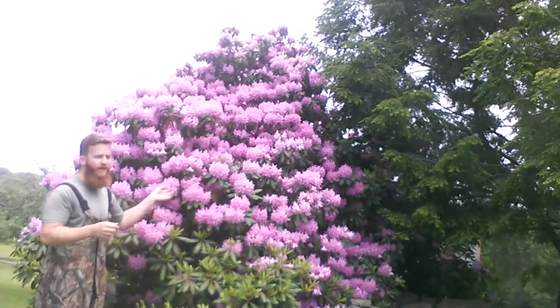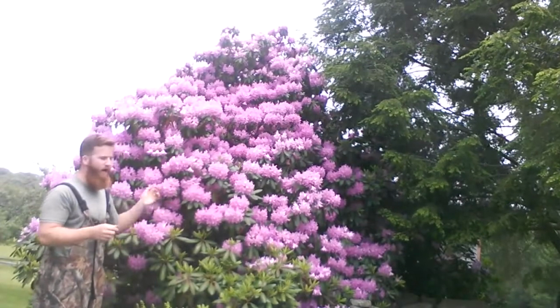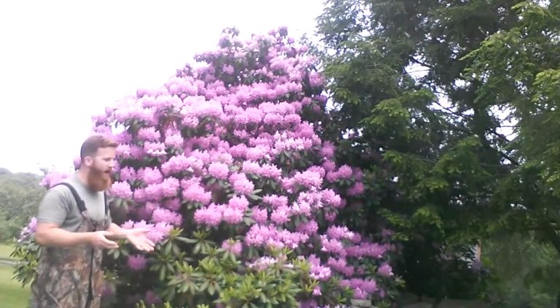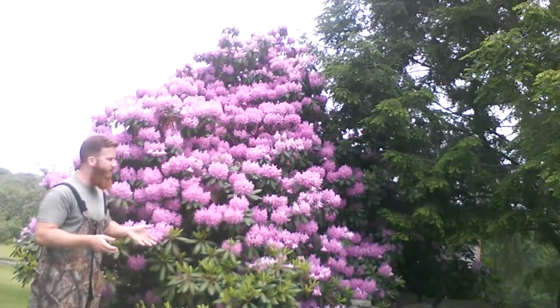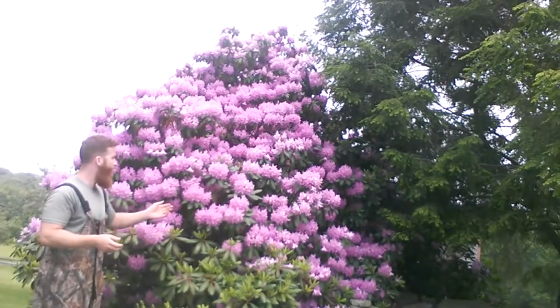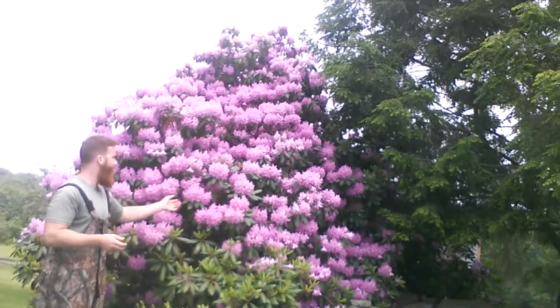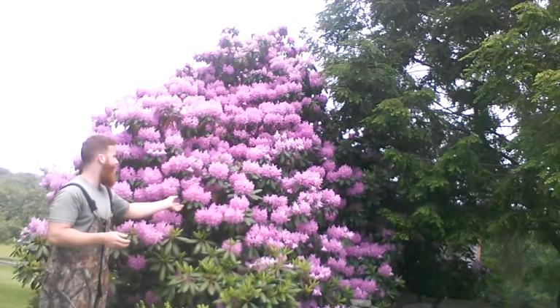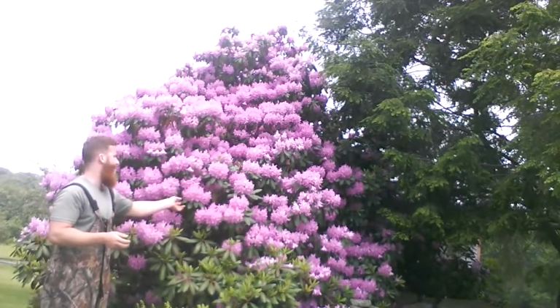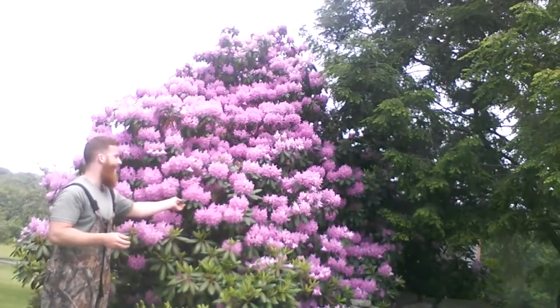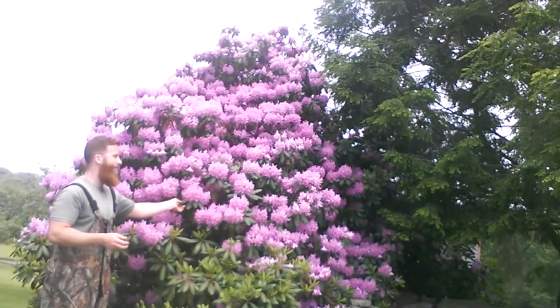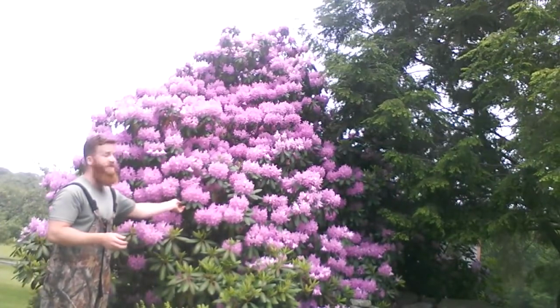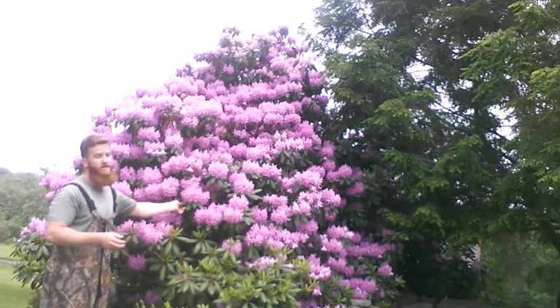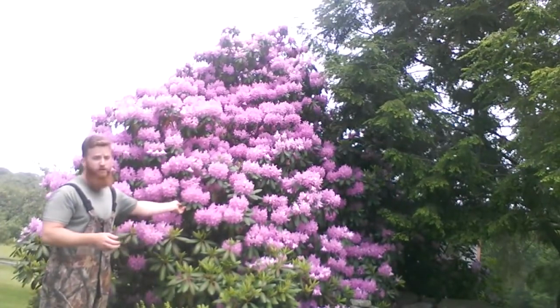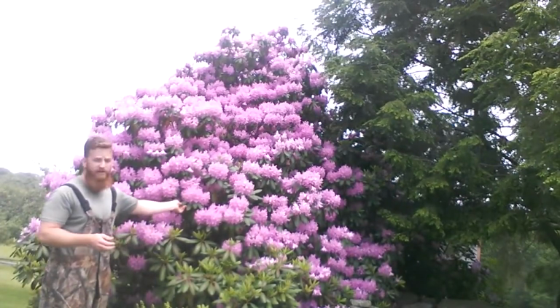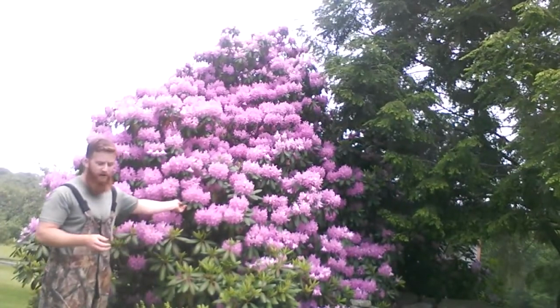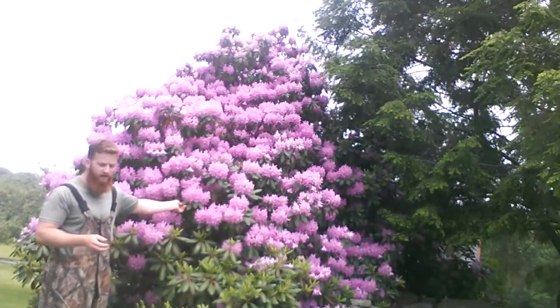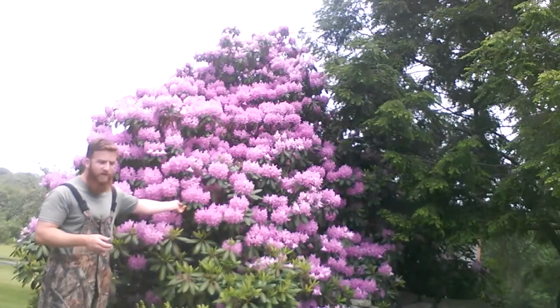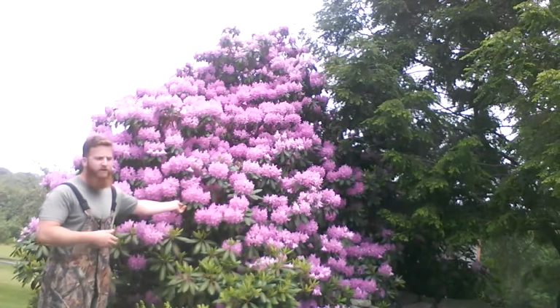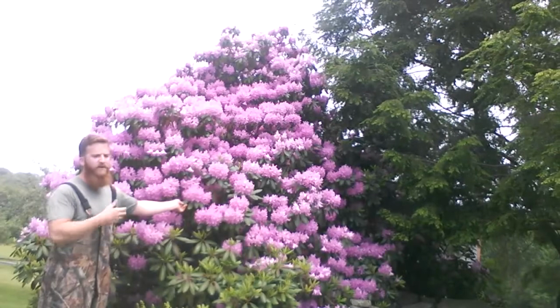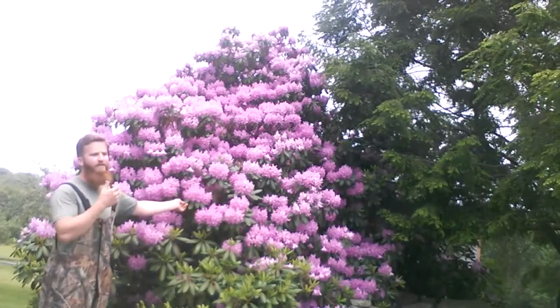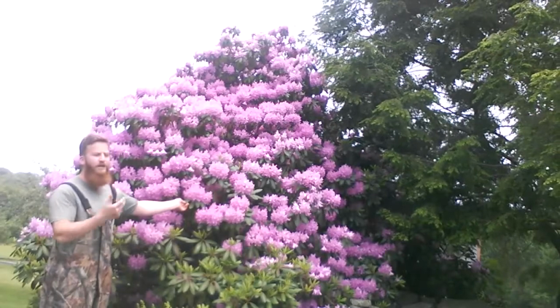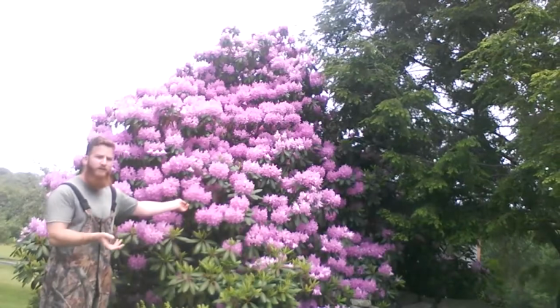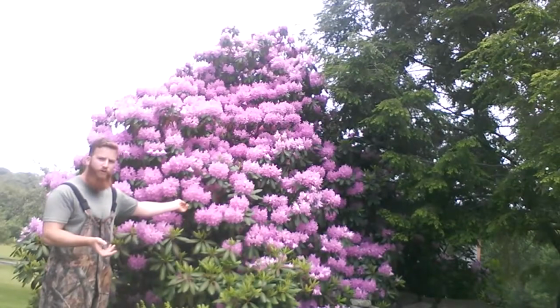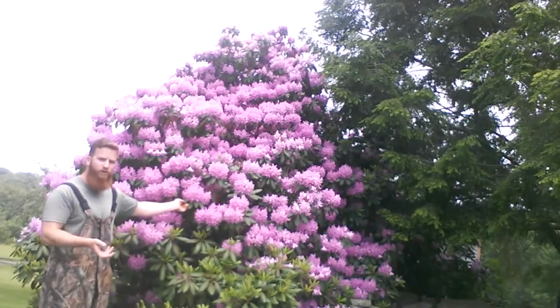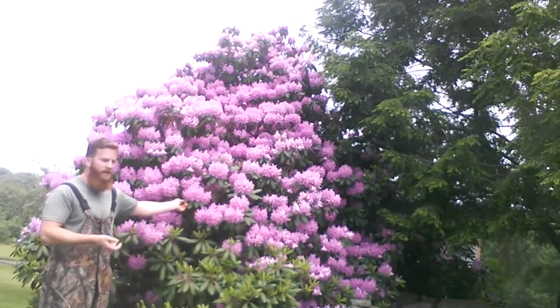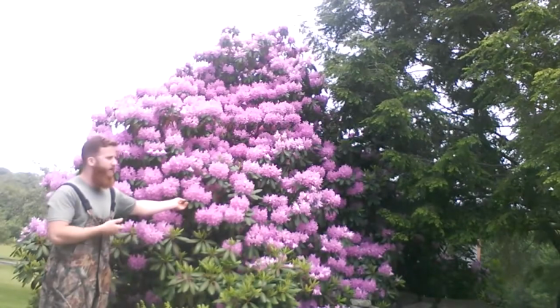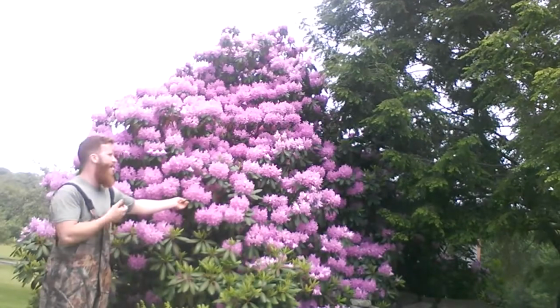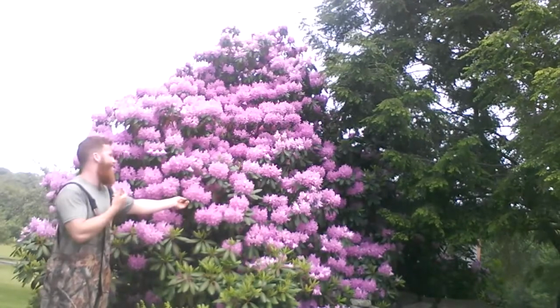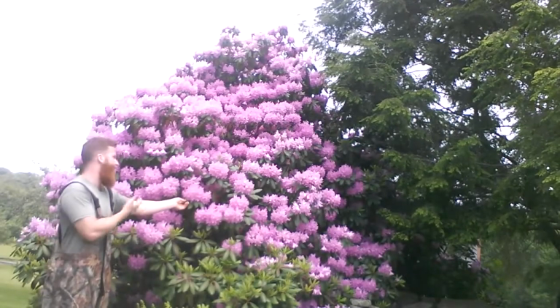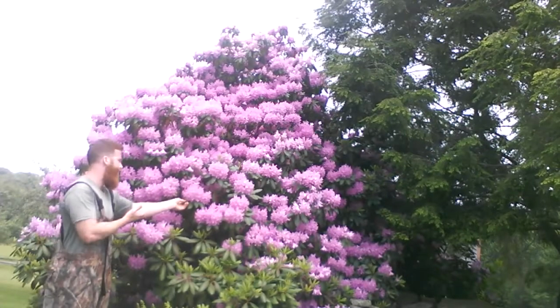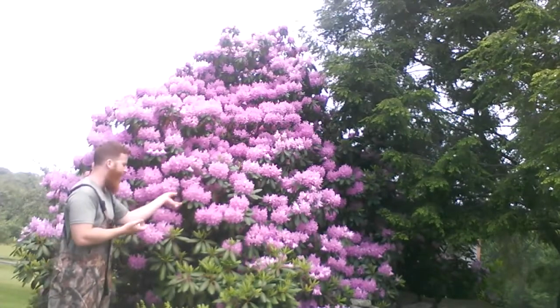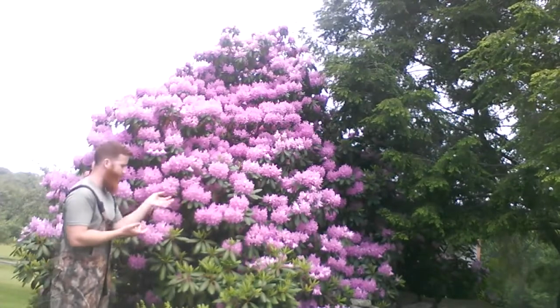Without iron, you can't have this nice green color. You're going to have stunted growth and stunted flowers.